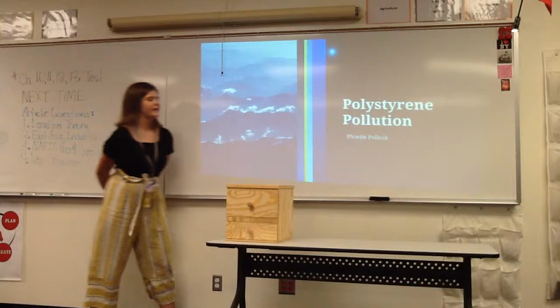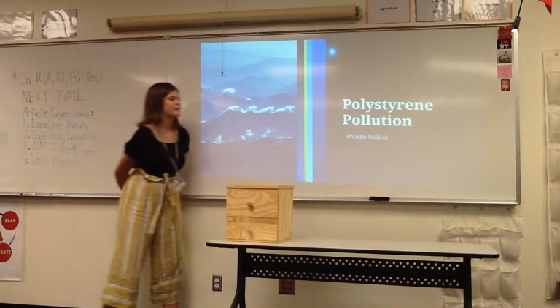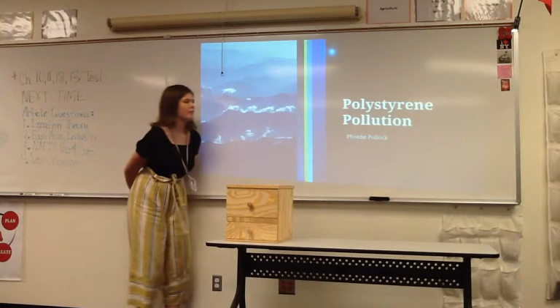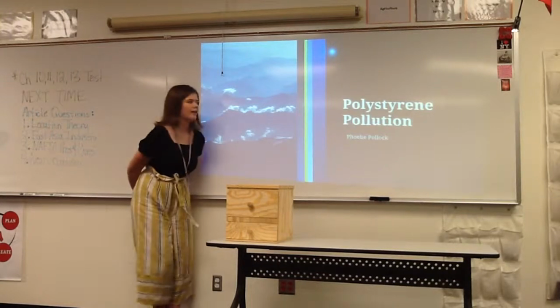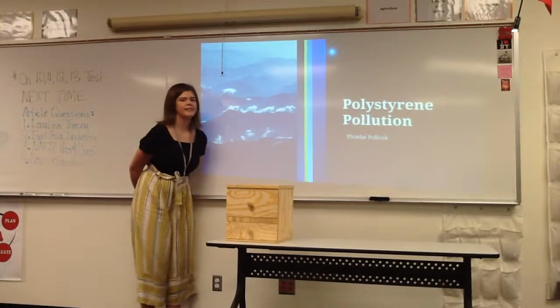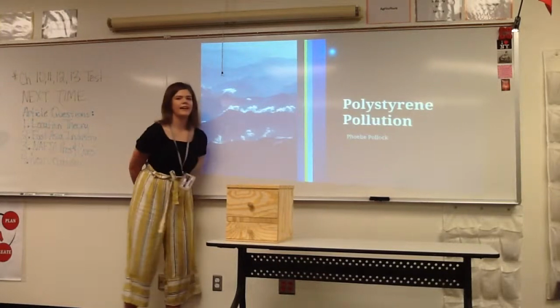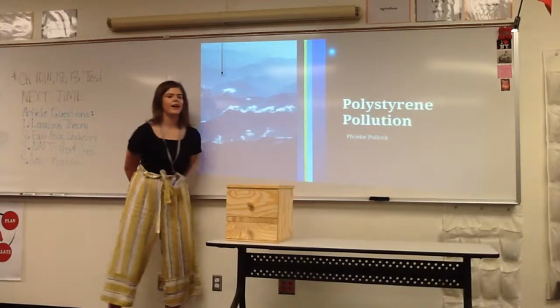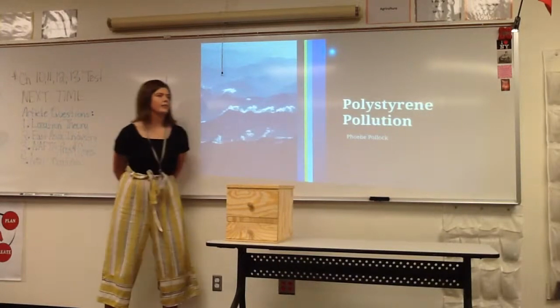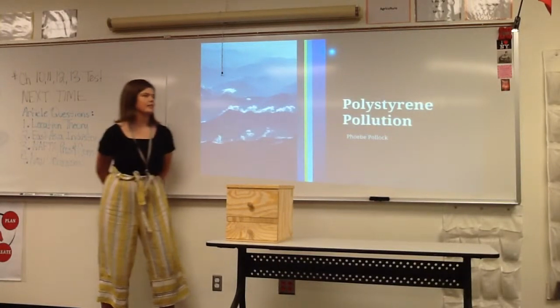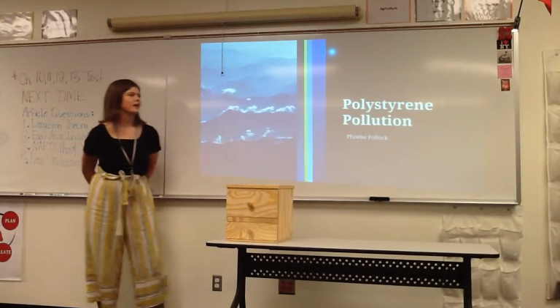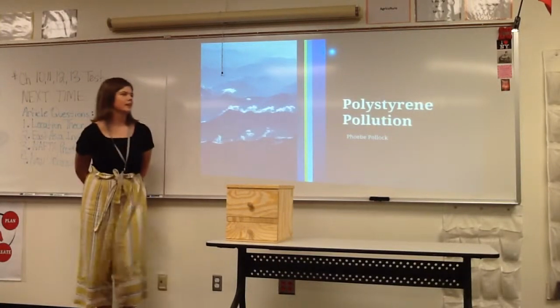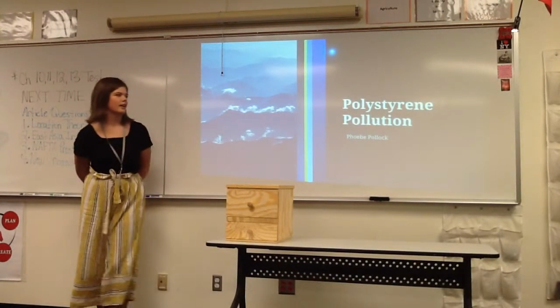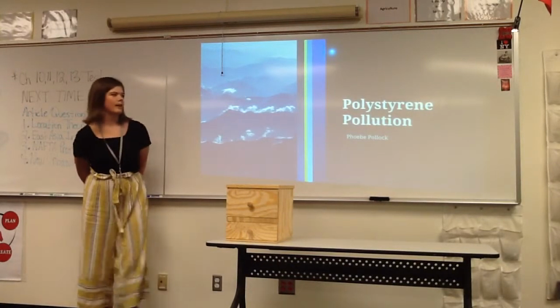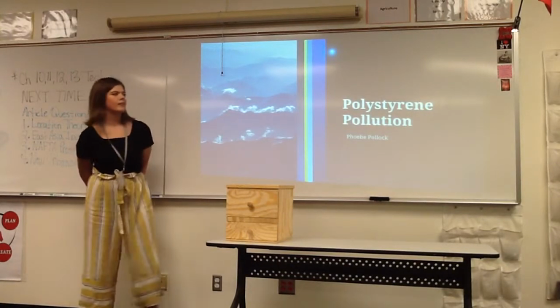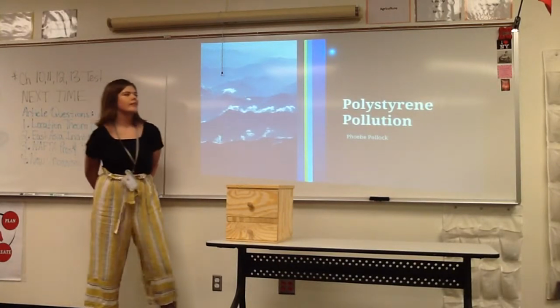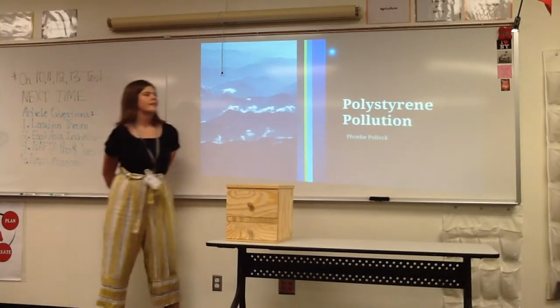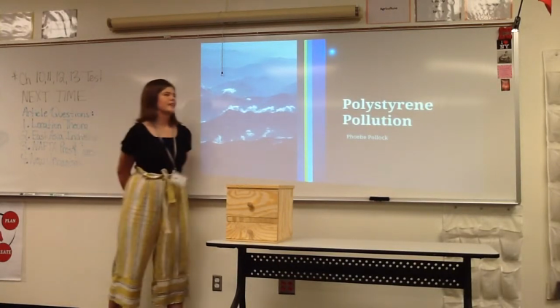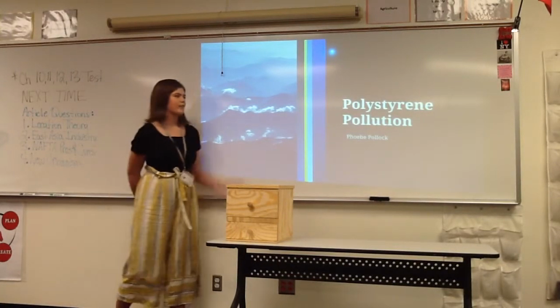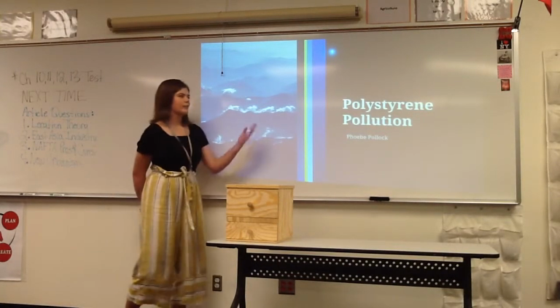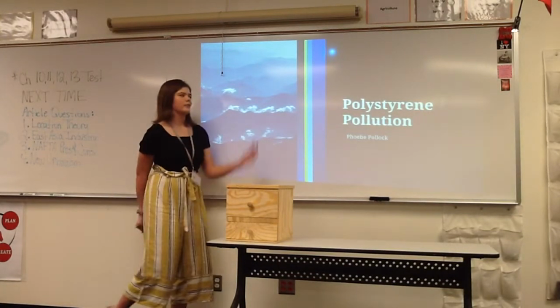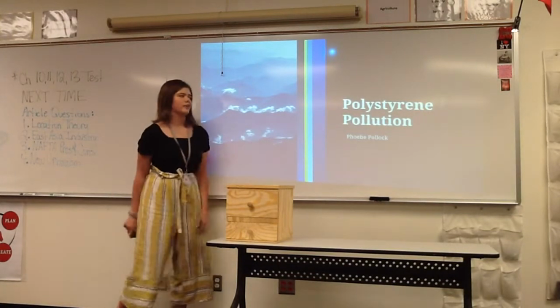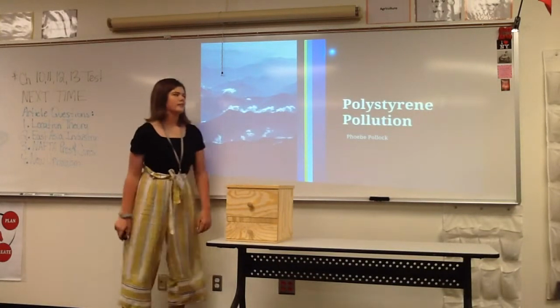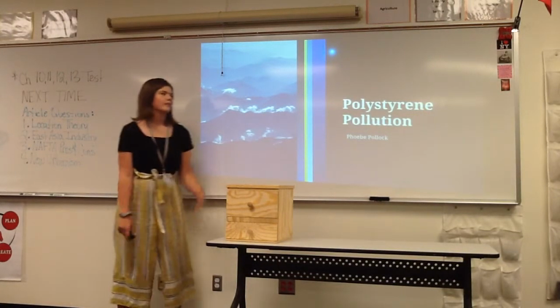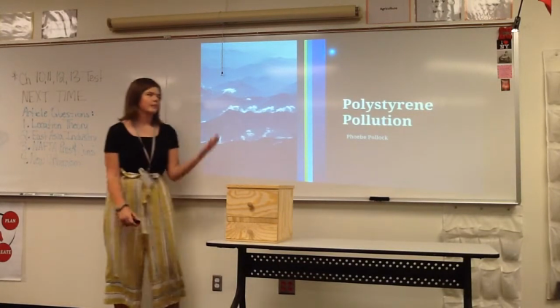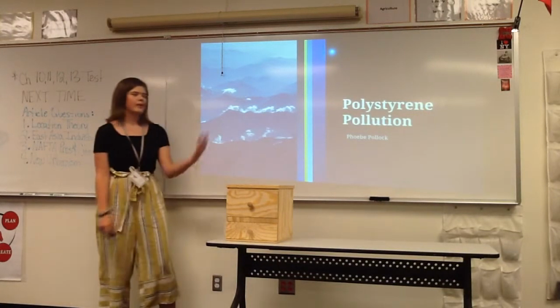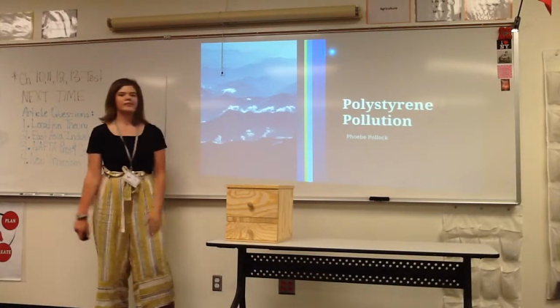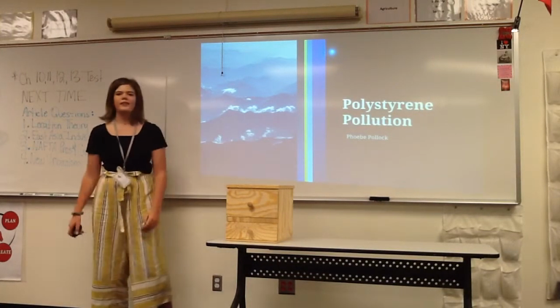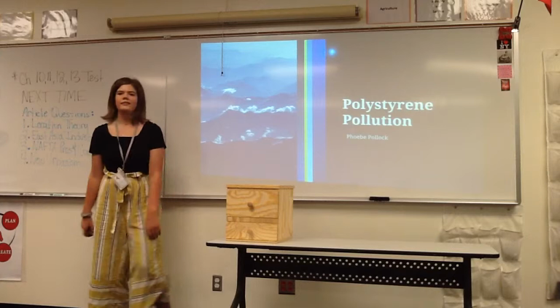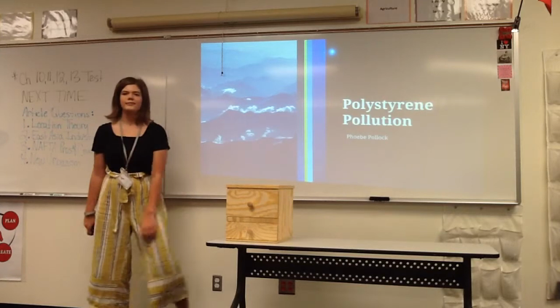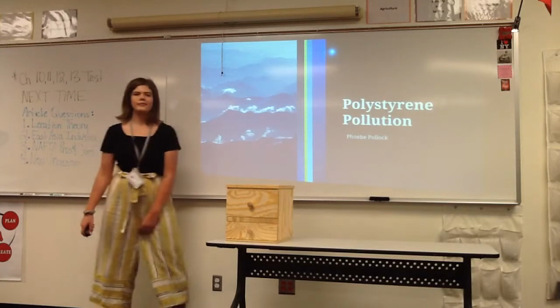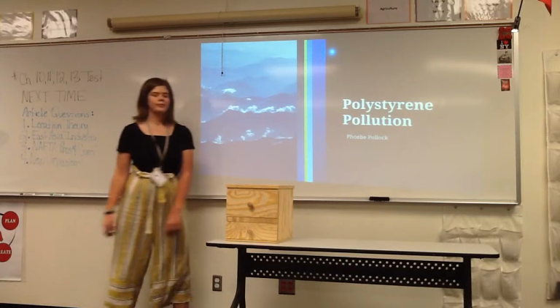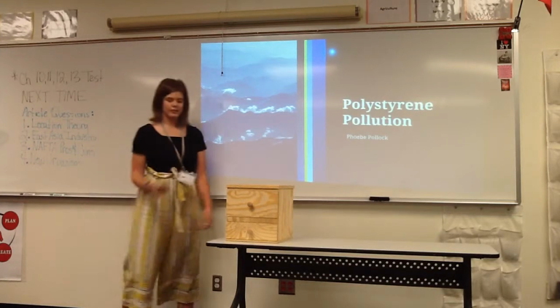My name is Judith Hawk, and today I'll be talking about styrofoam pollution, or polystyrene pollution.